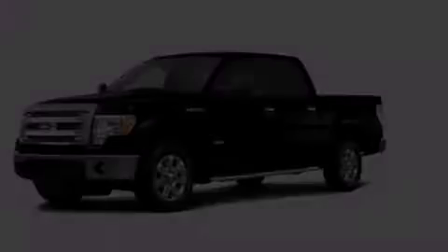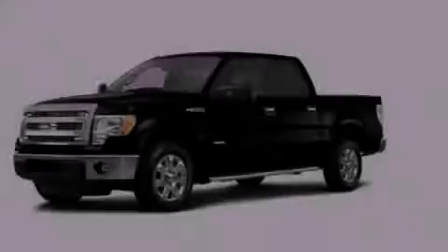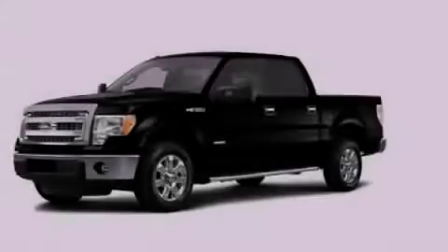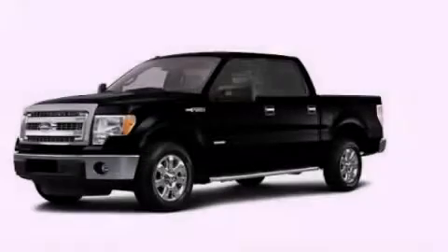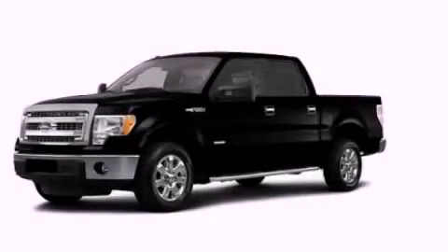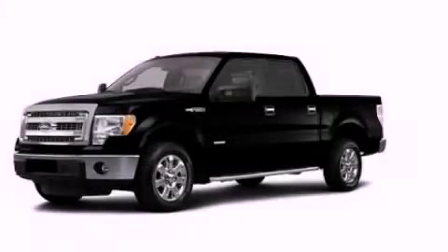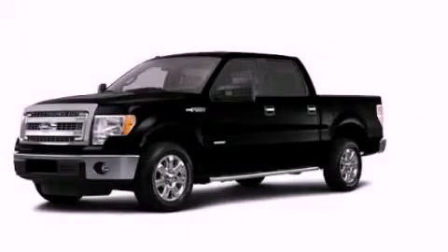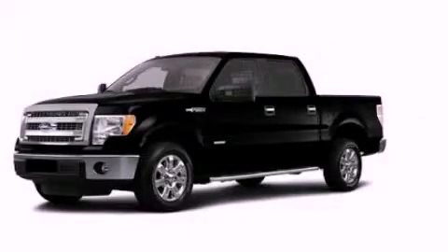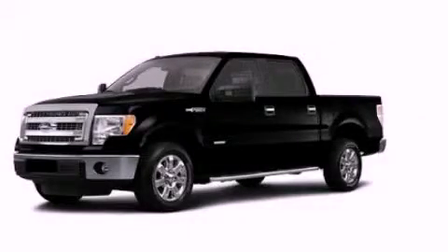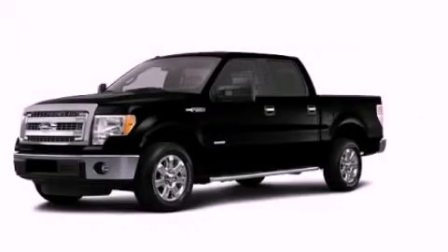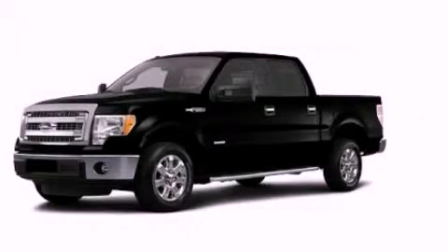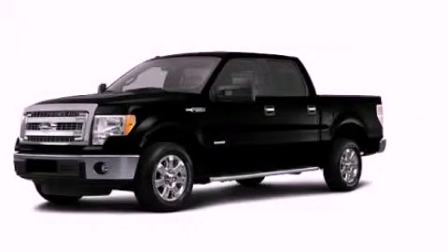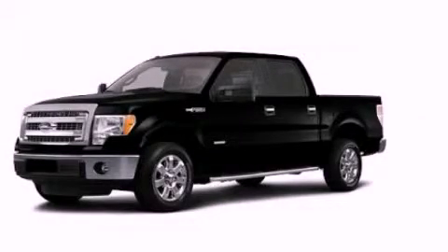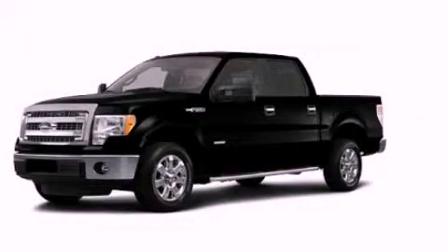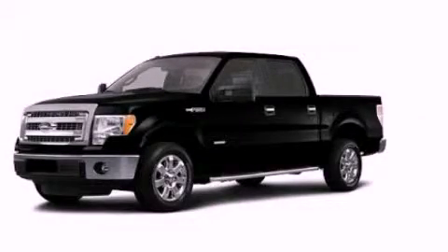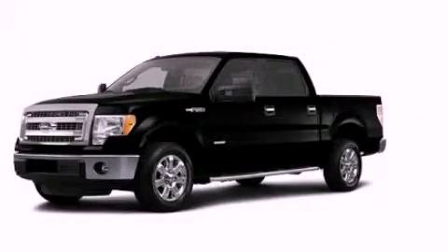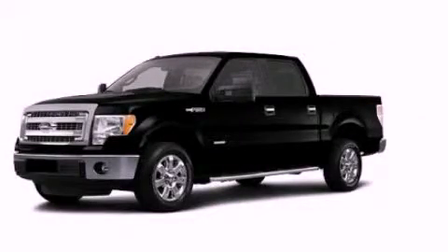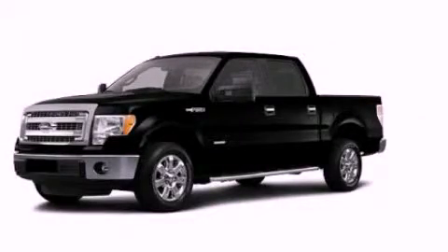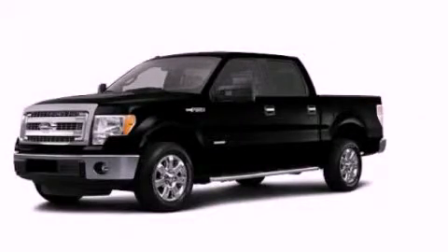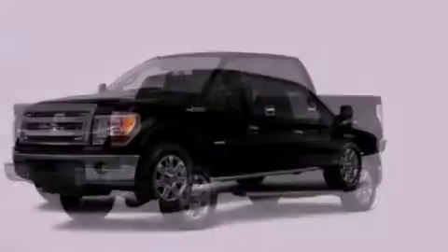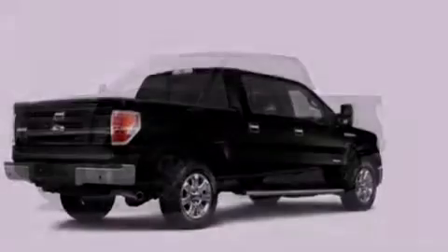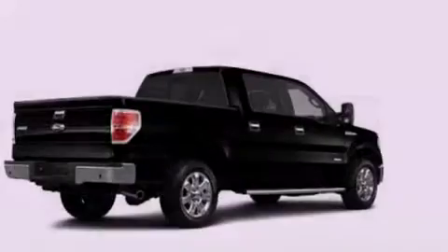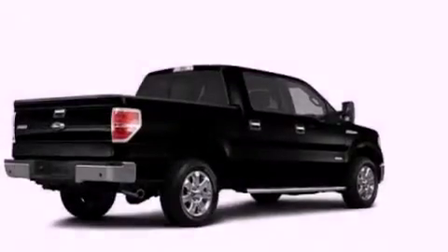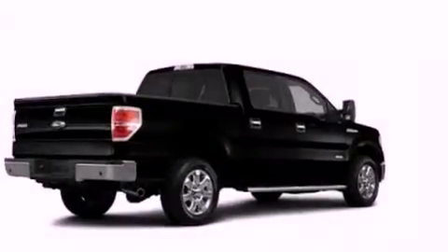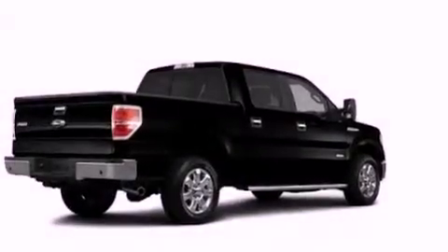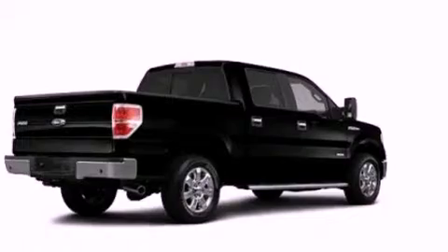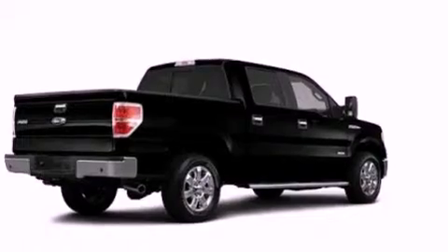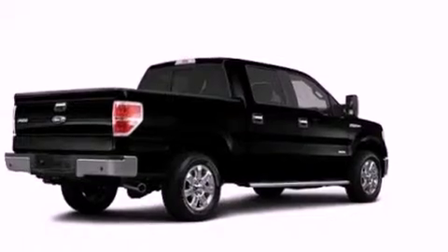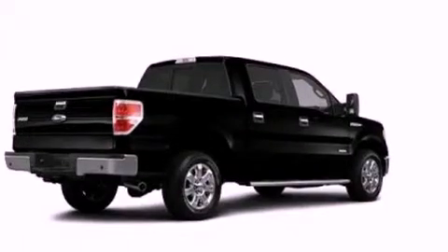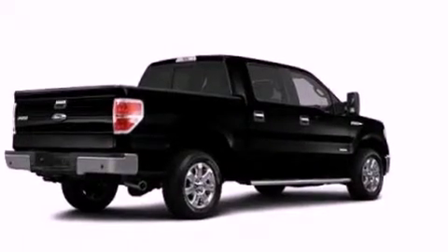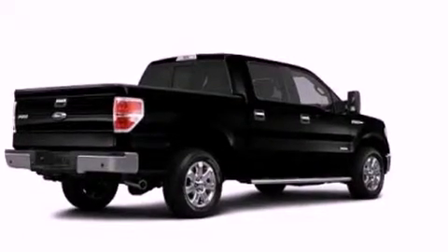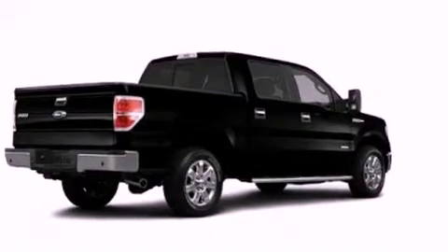This is a brand-new 2013 Ford F-150. Strong, durable, and dependable.